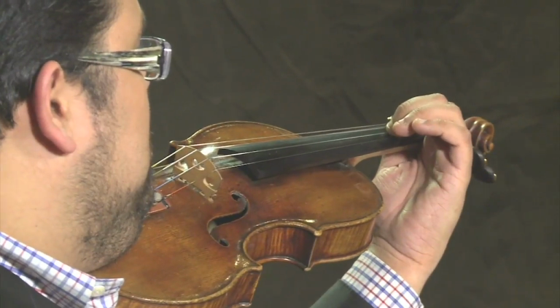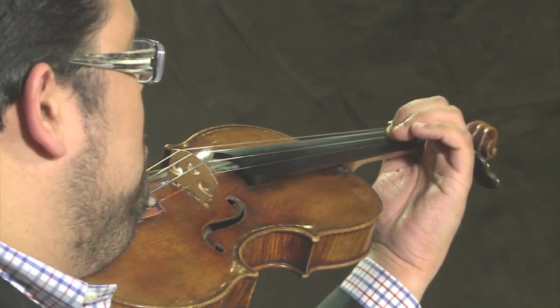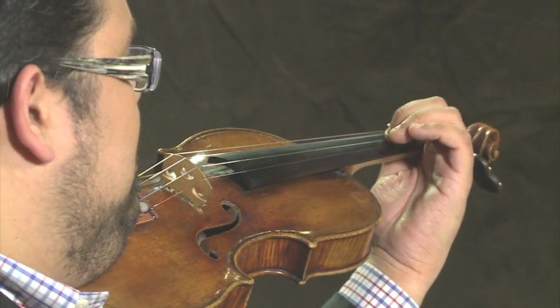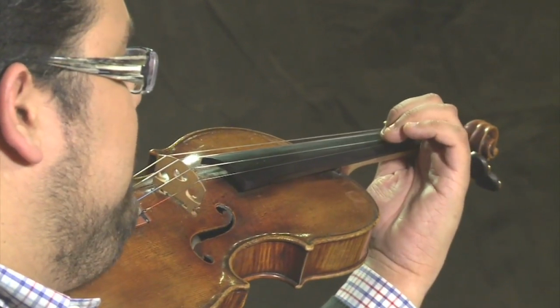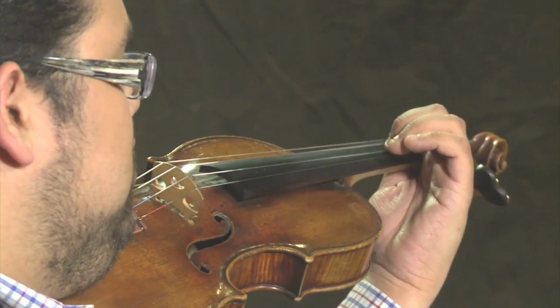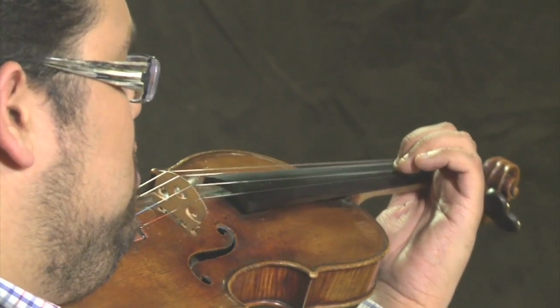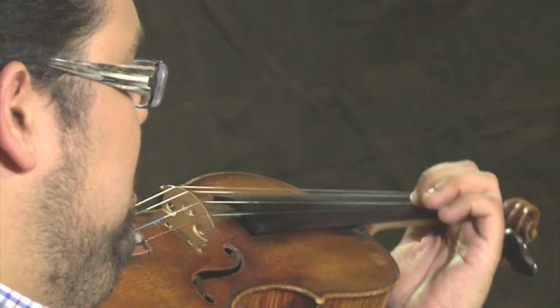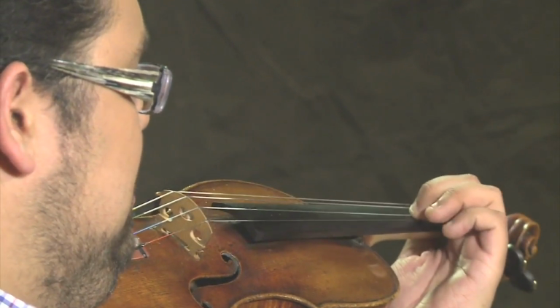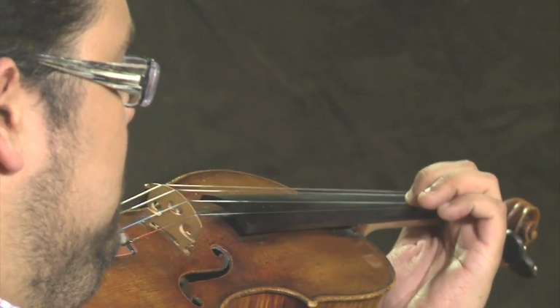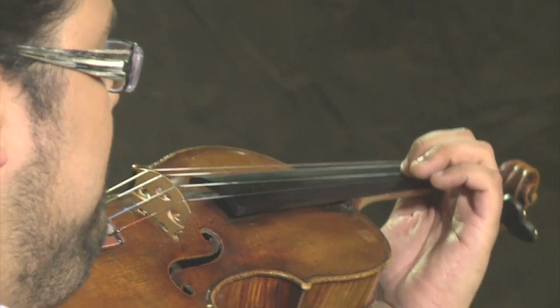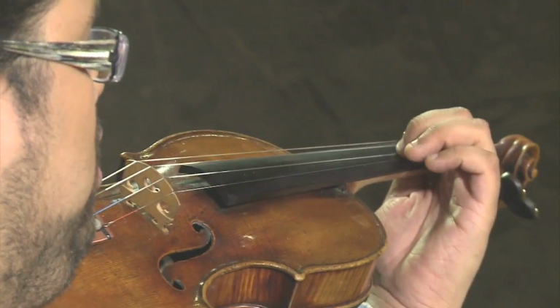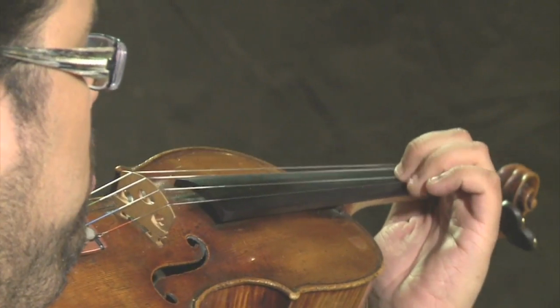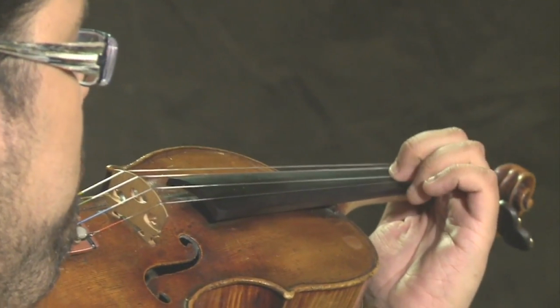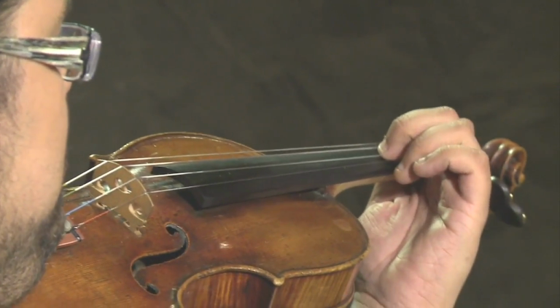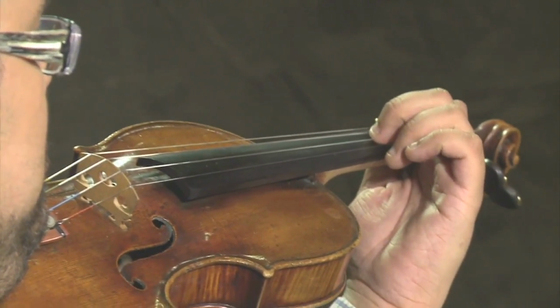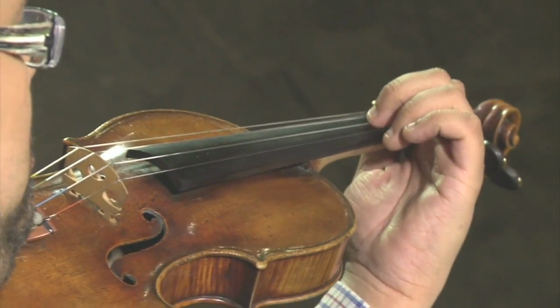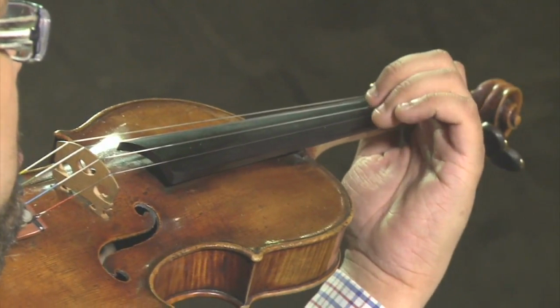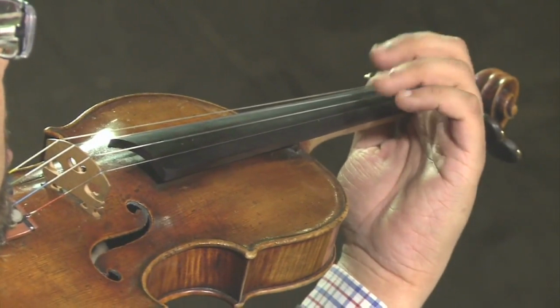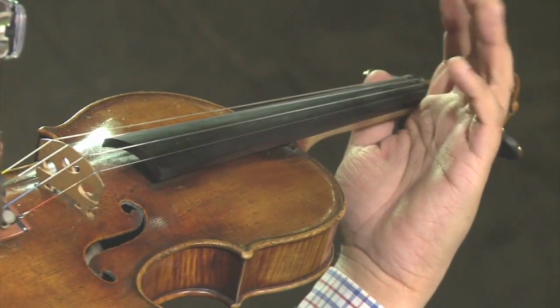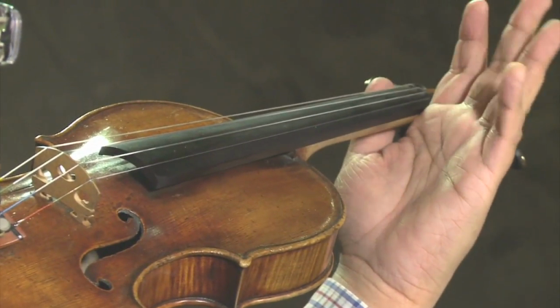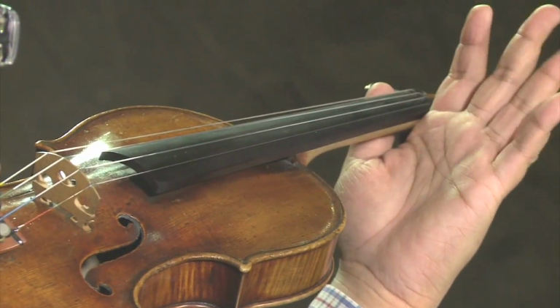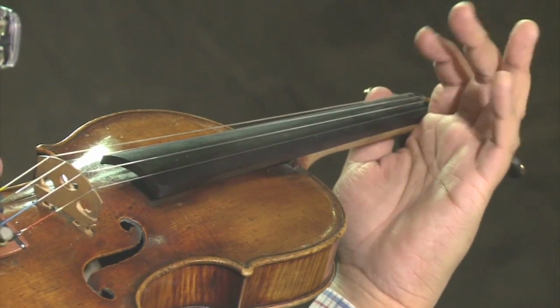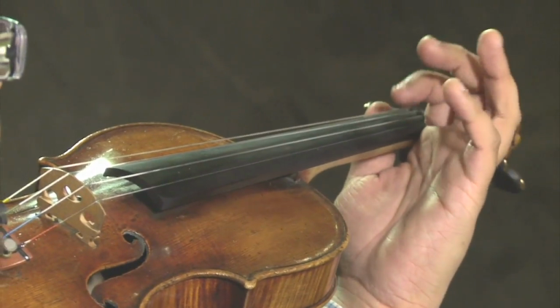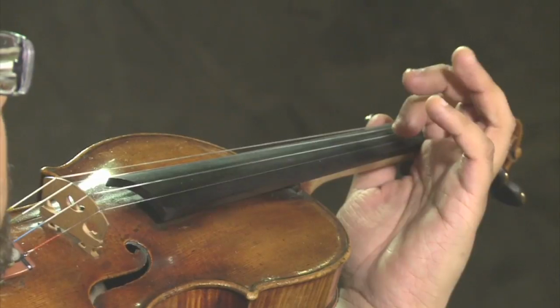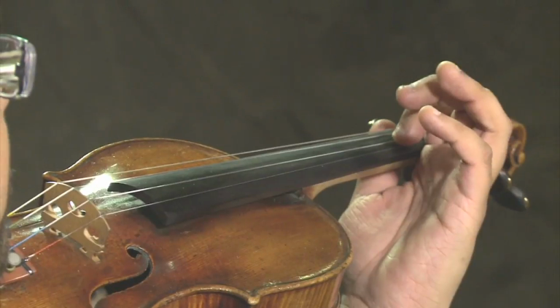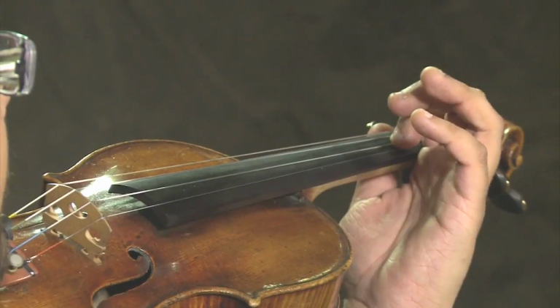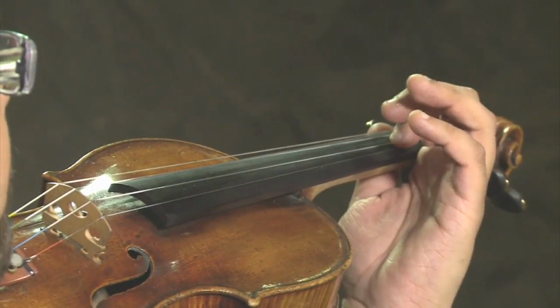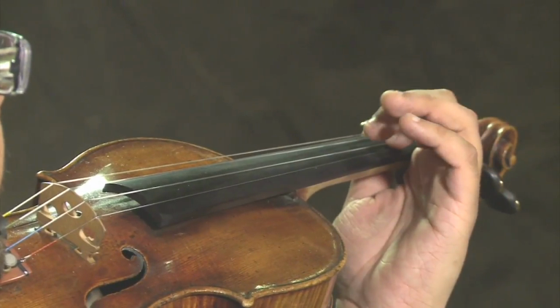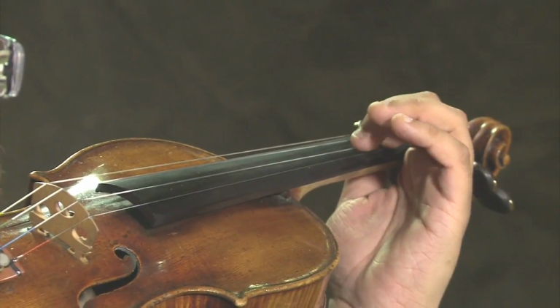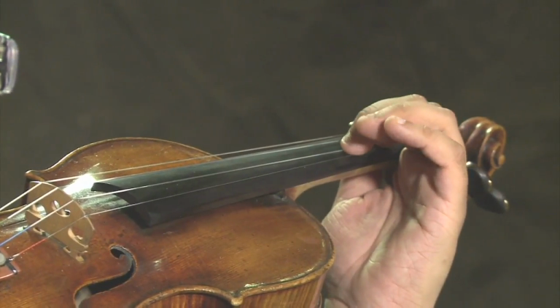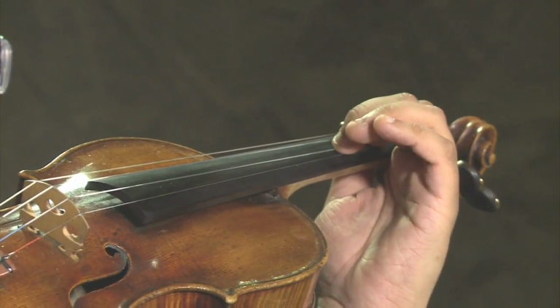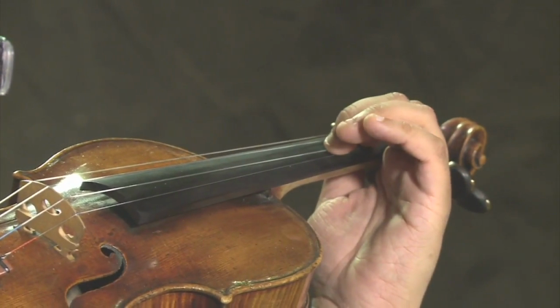We never squeeze, we never hold — but always firm and gentle.